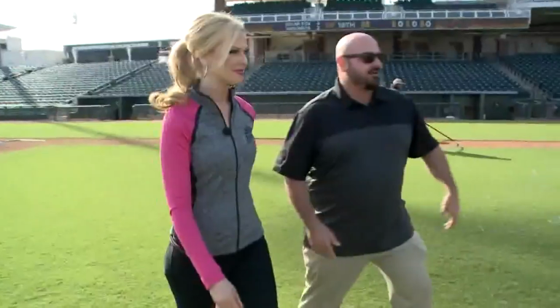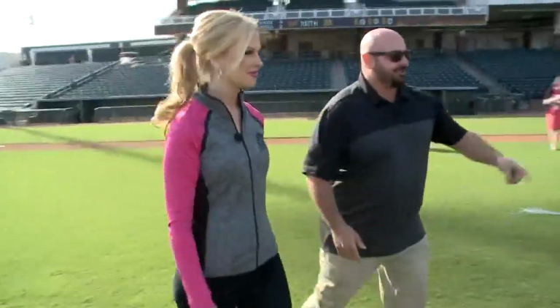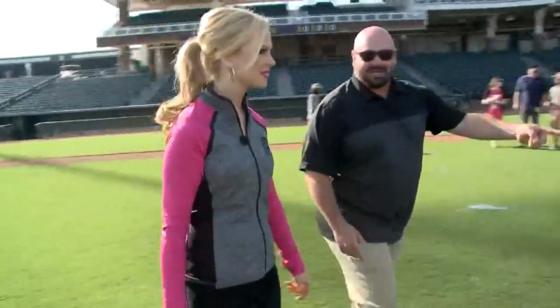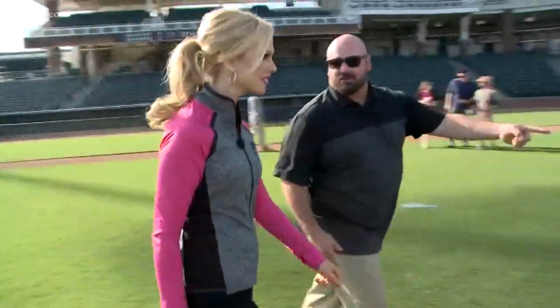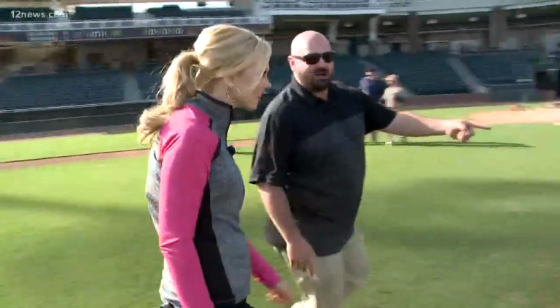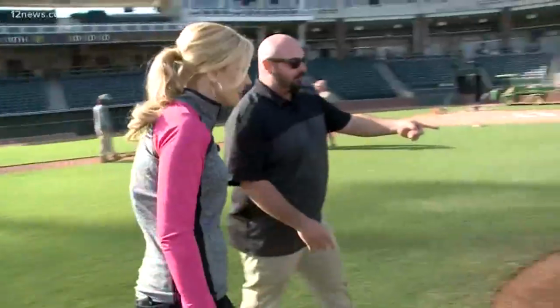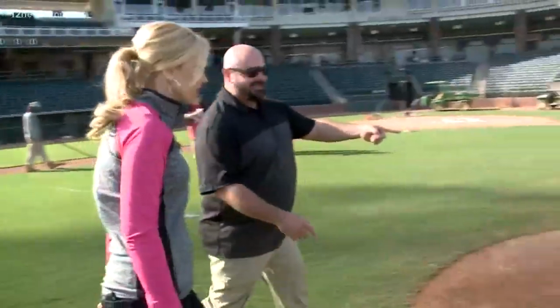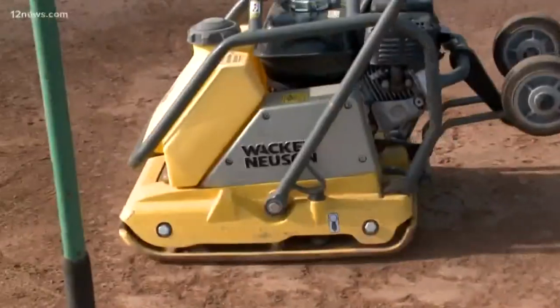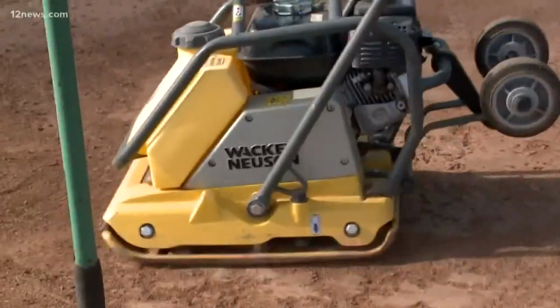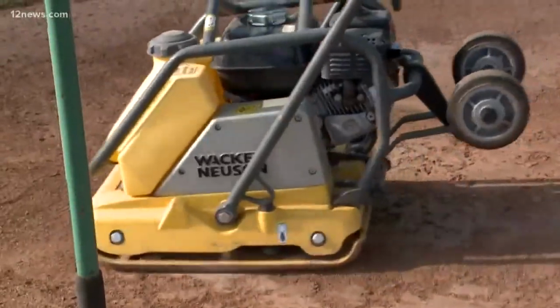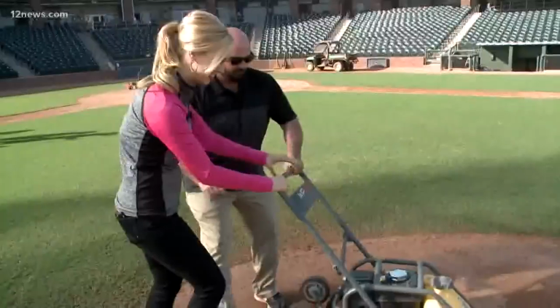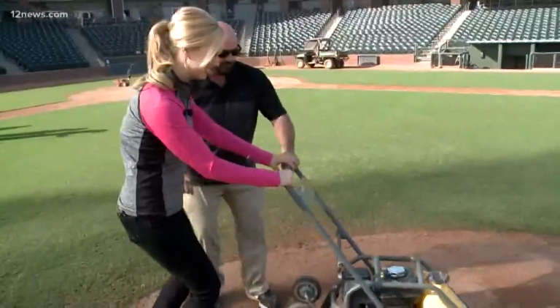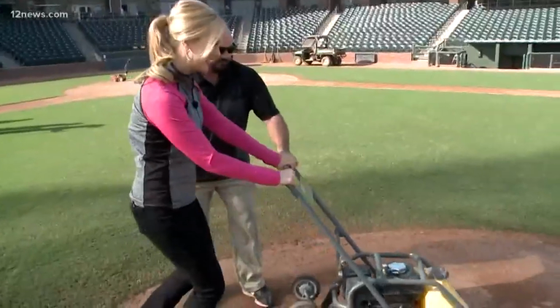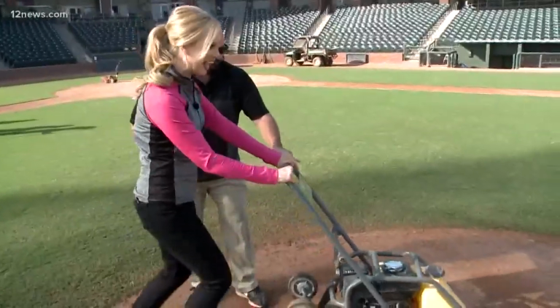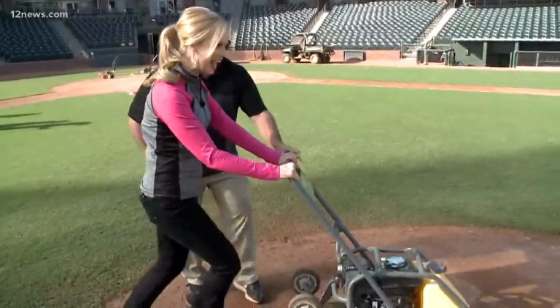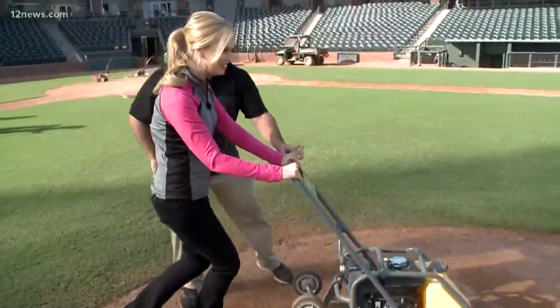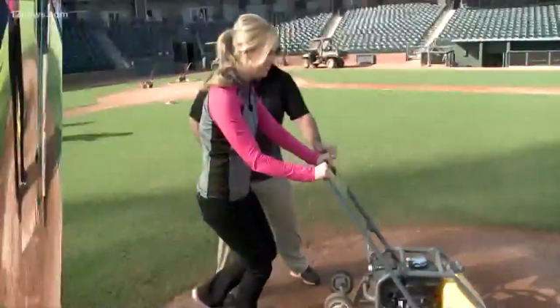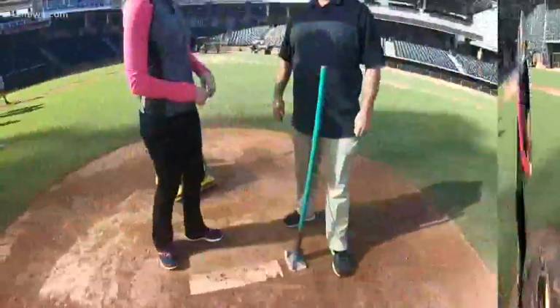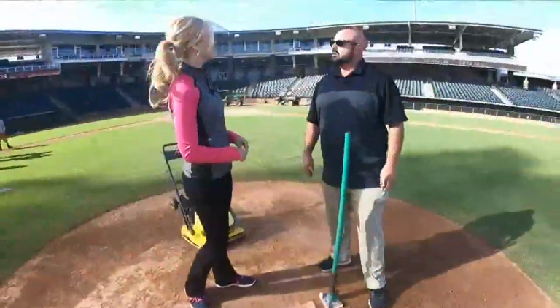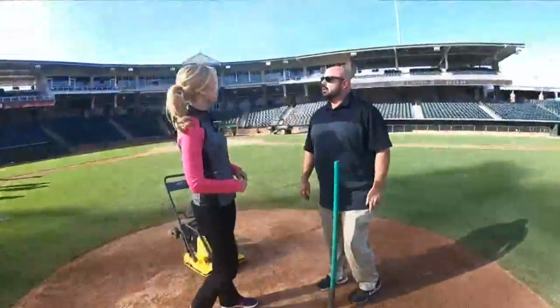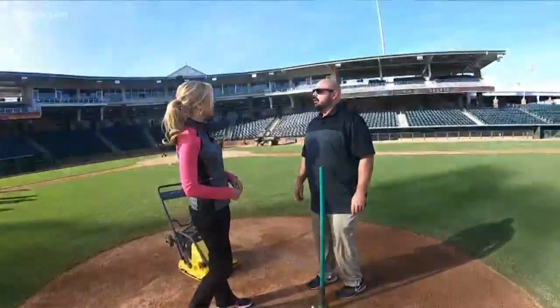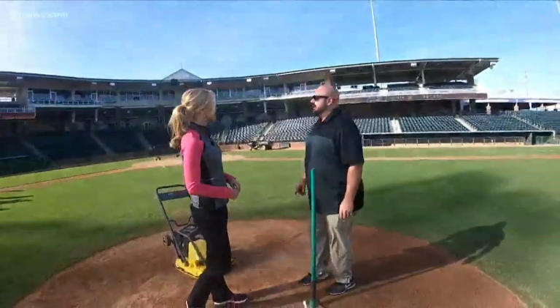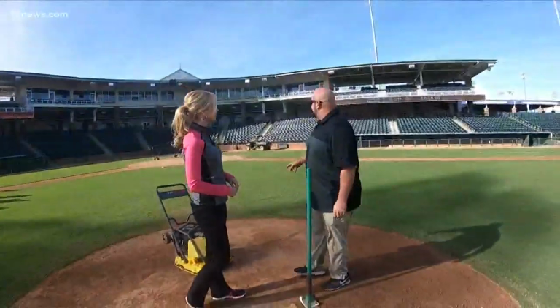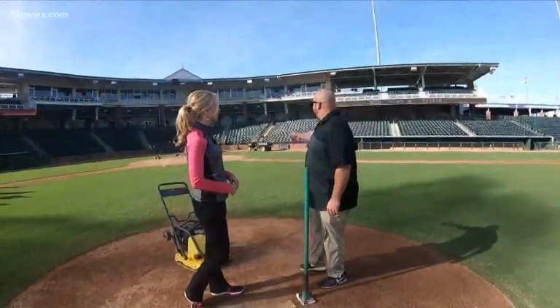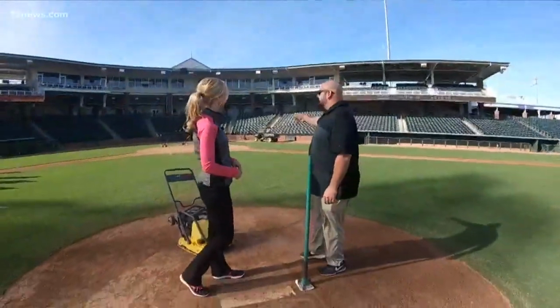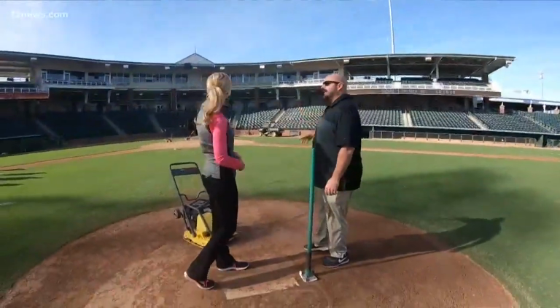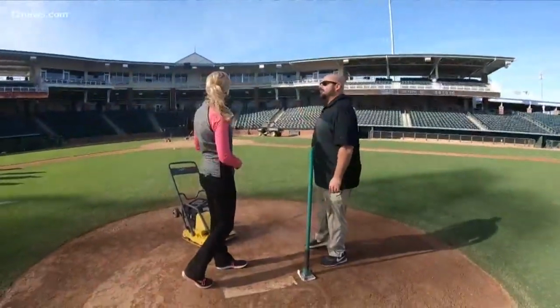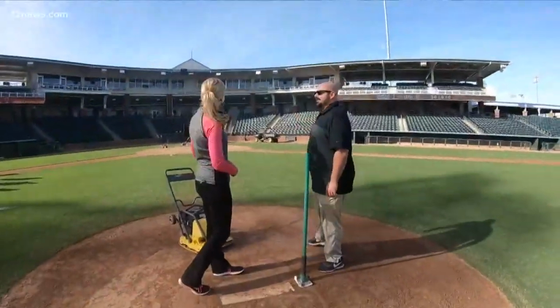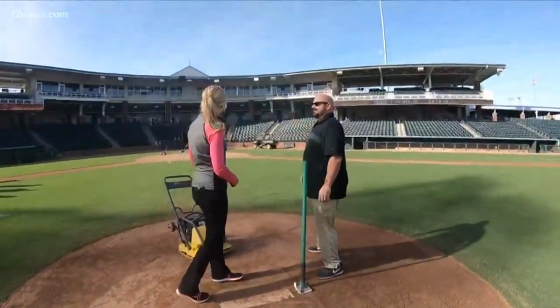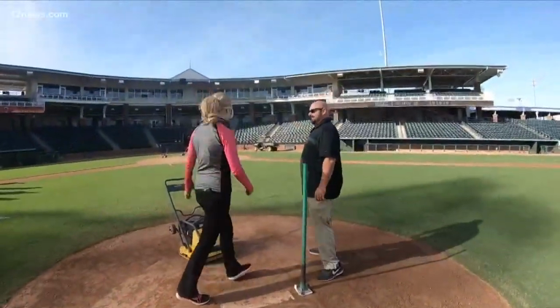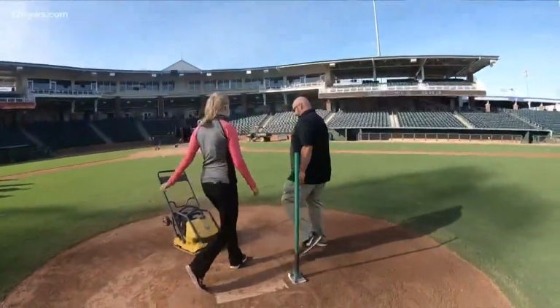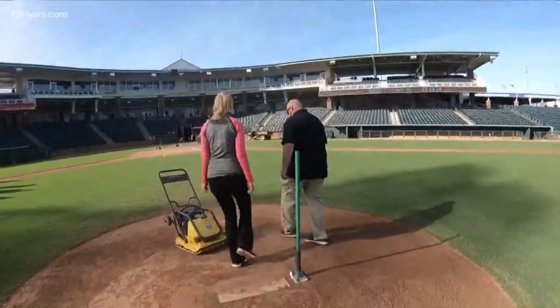Crystal, I can use your help. What else do you need help with? Let's go paint some batter's box. Okay, let's go.